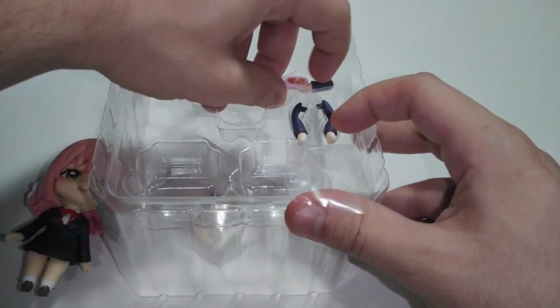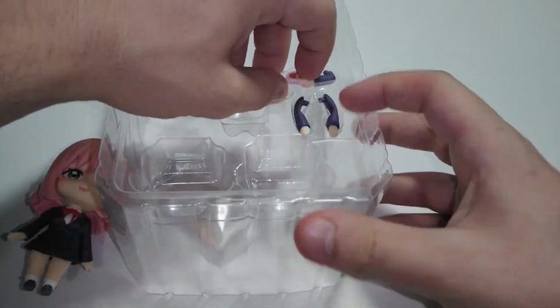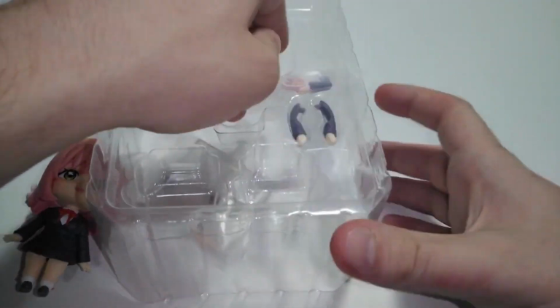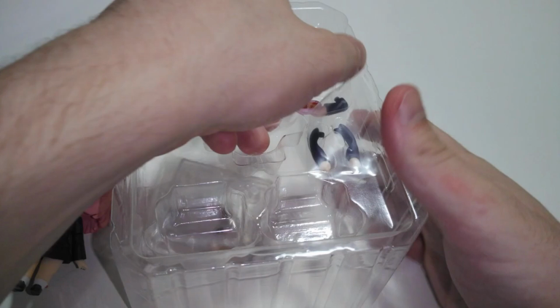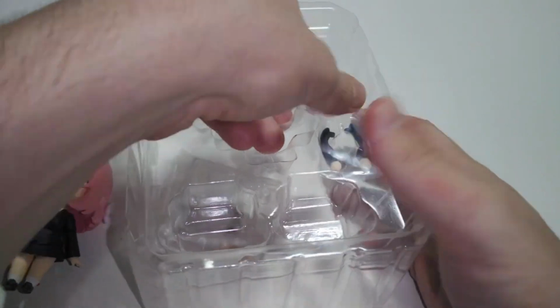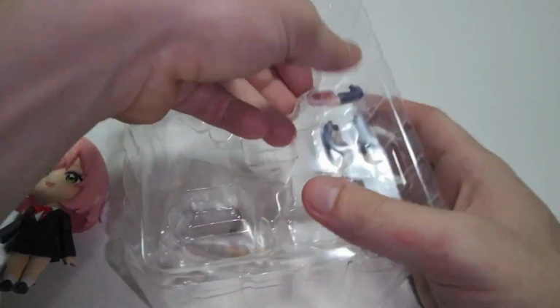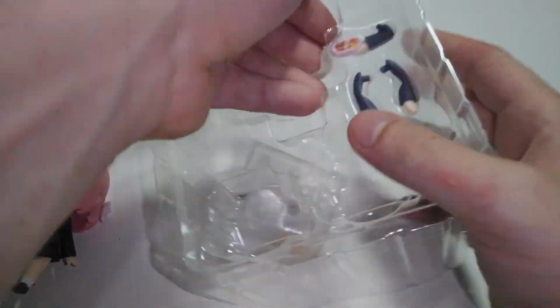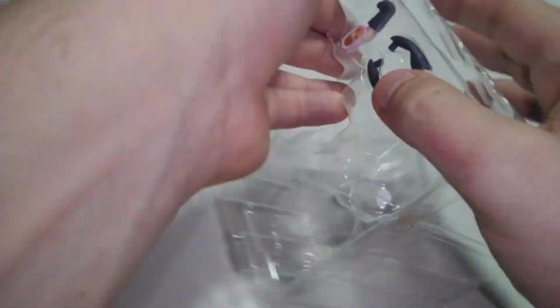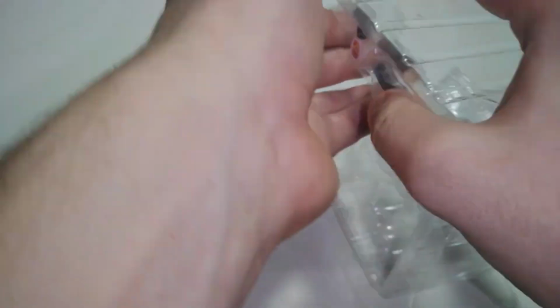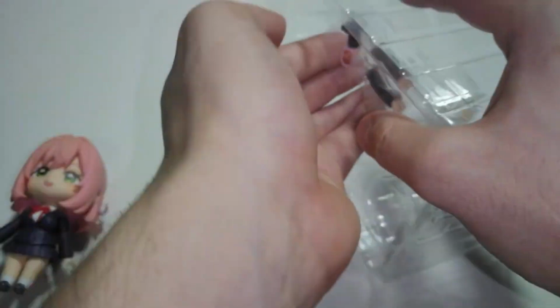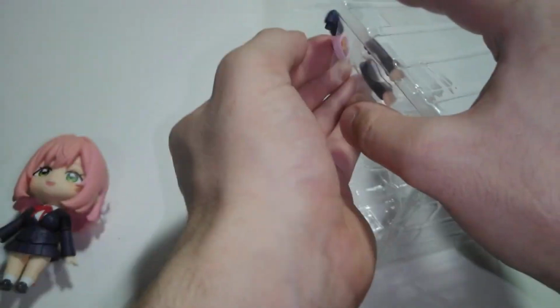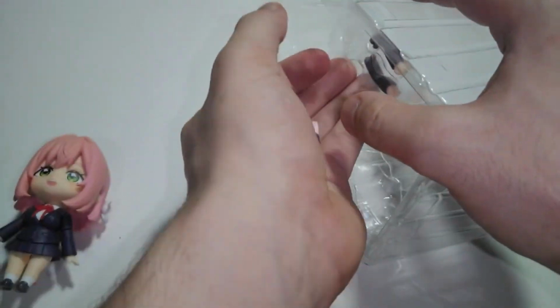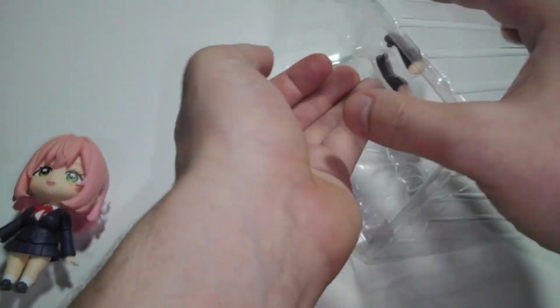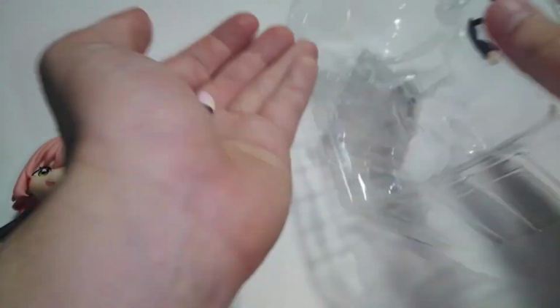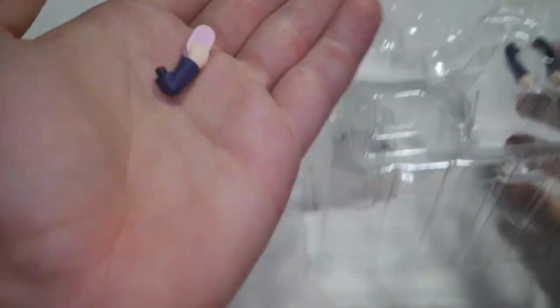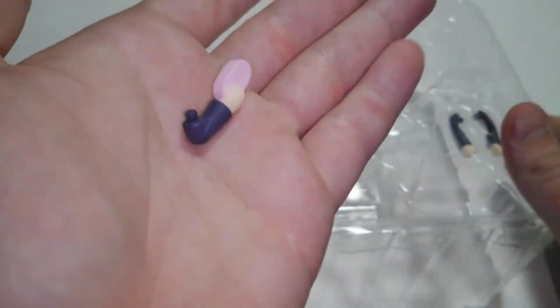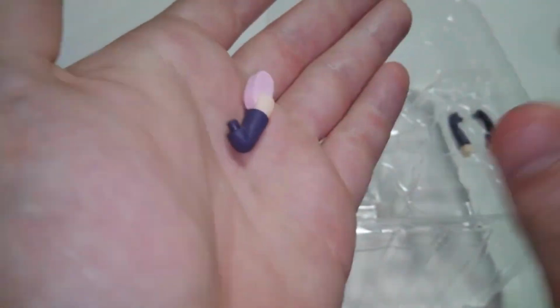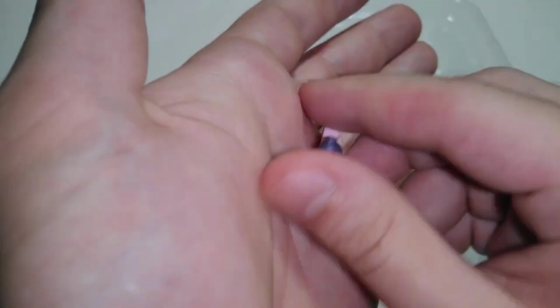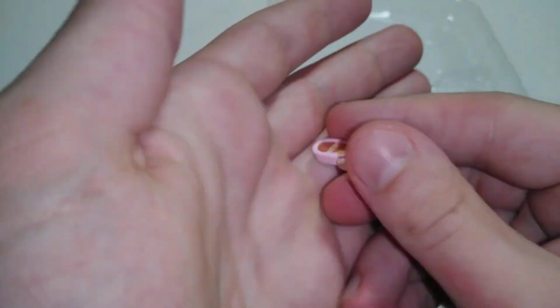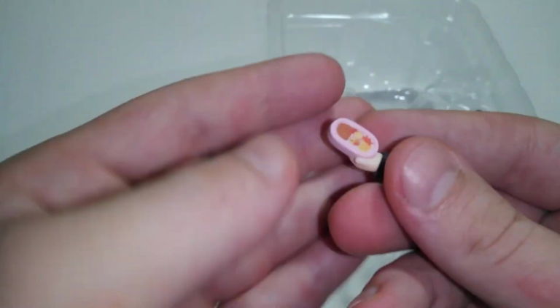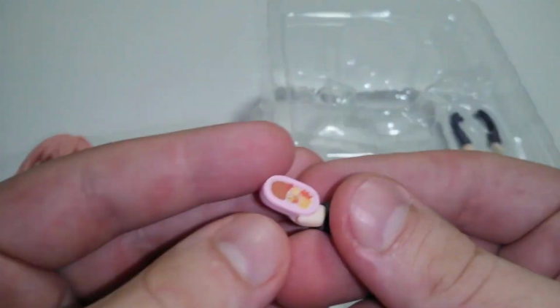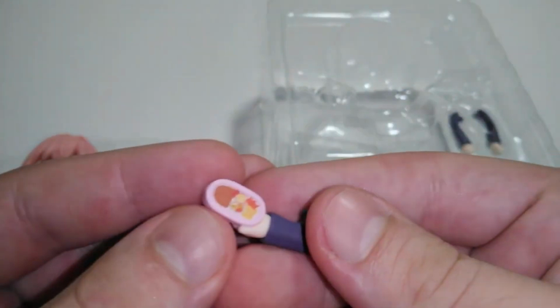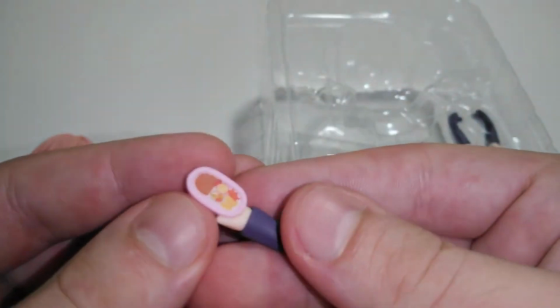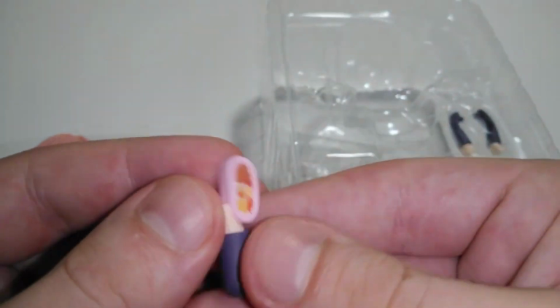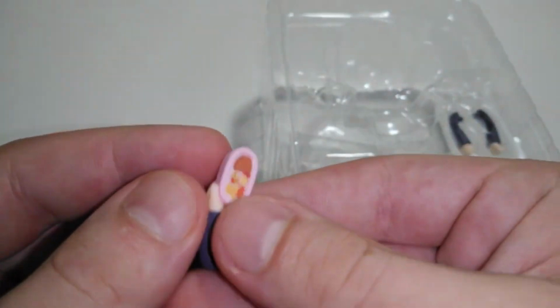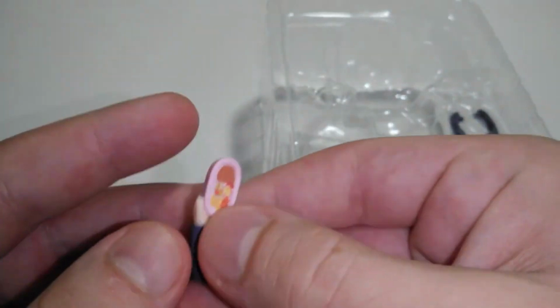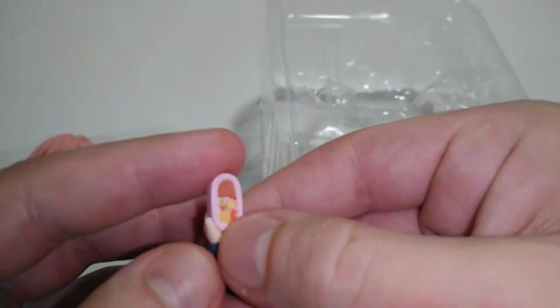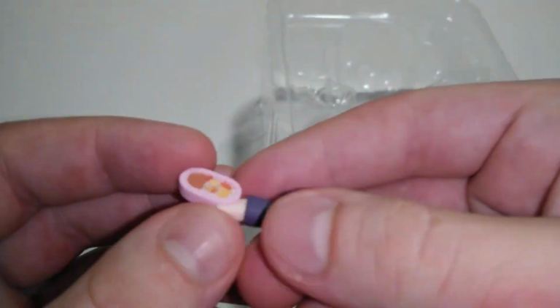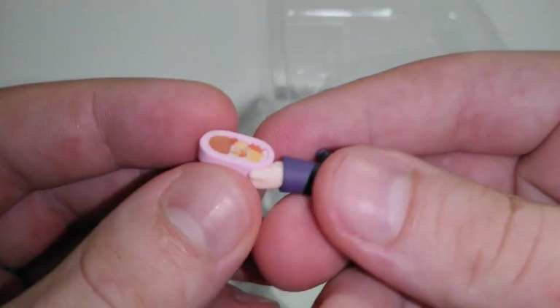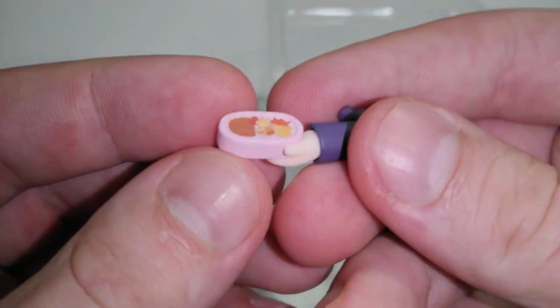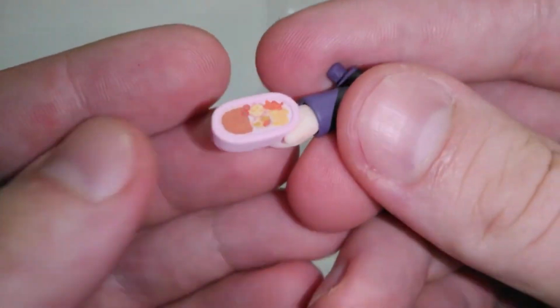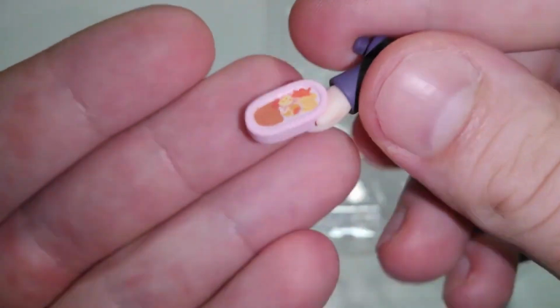You got a bento box, or something like that.